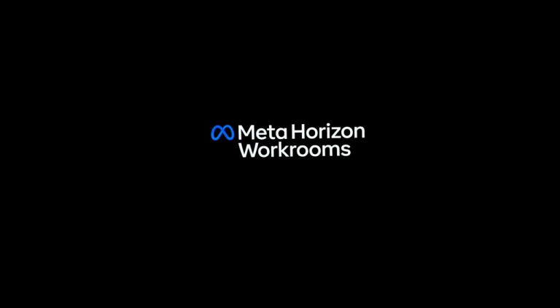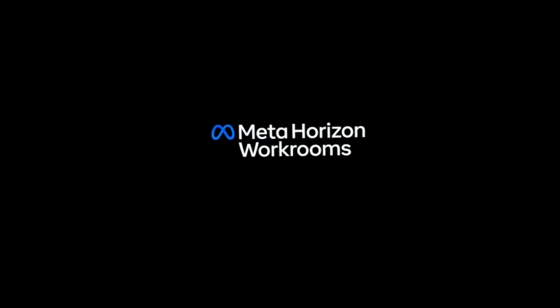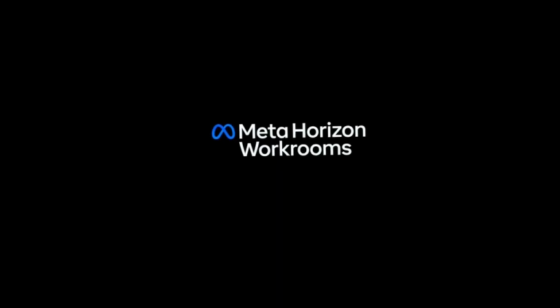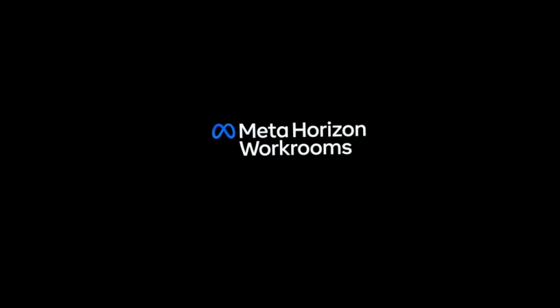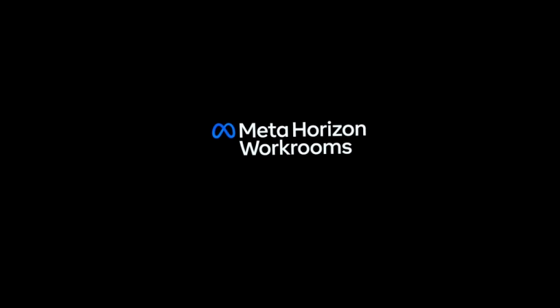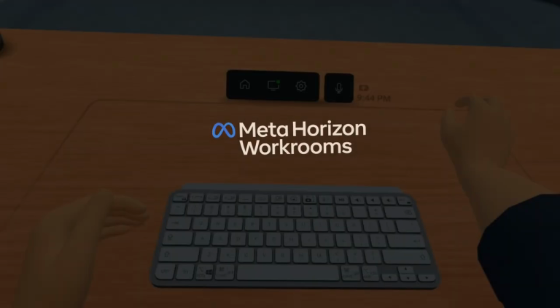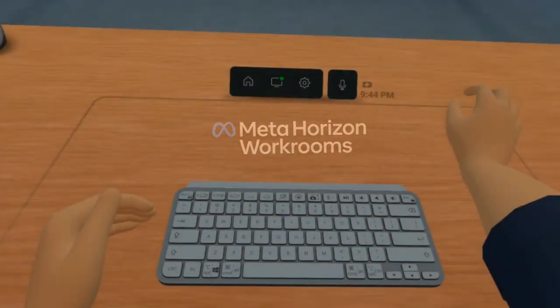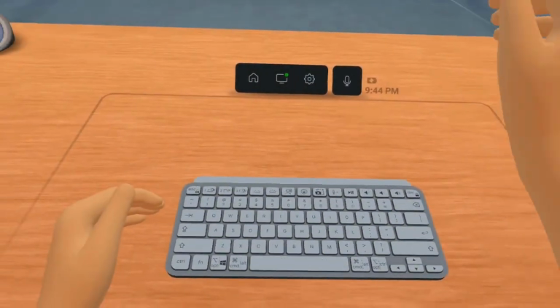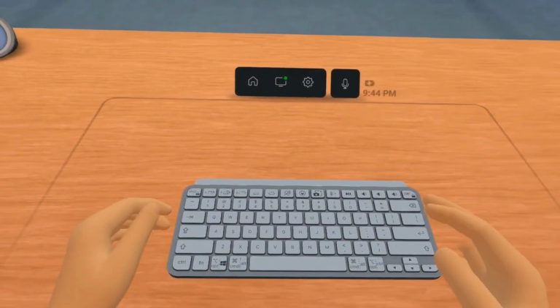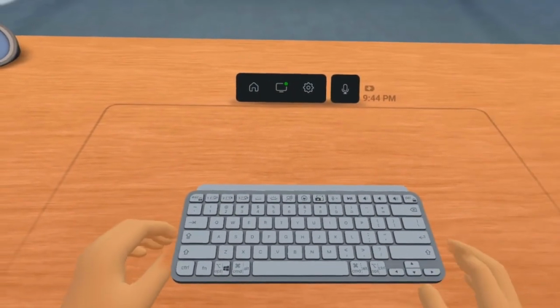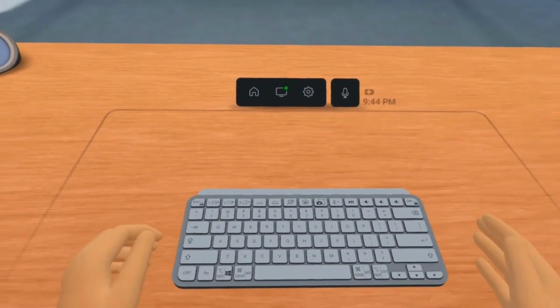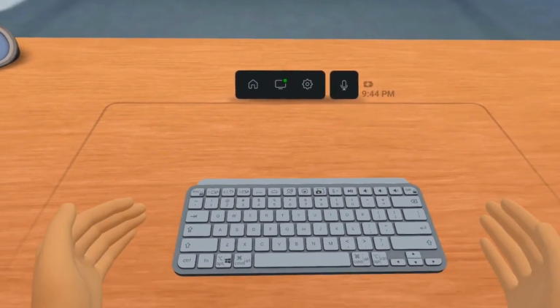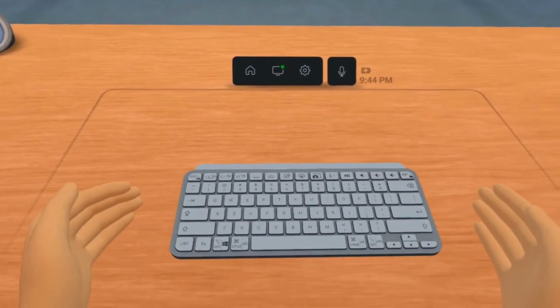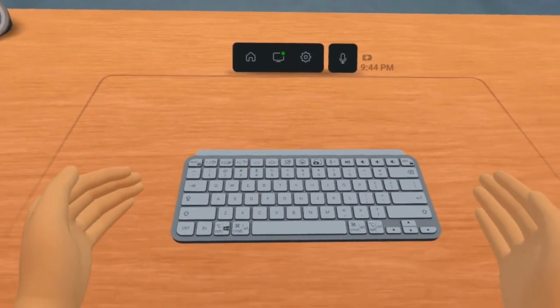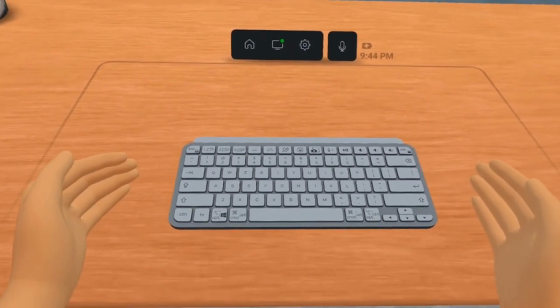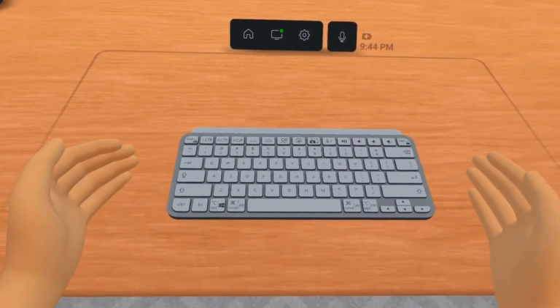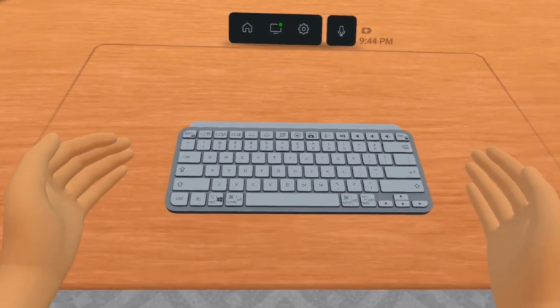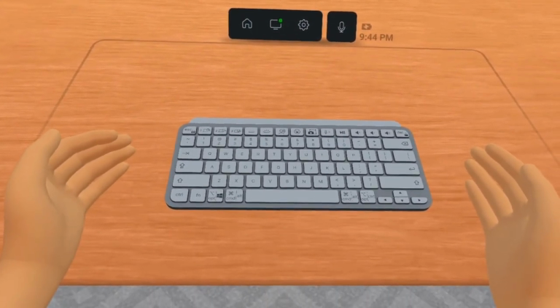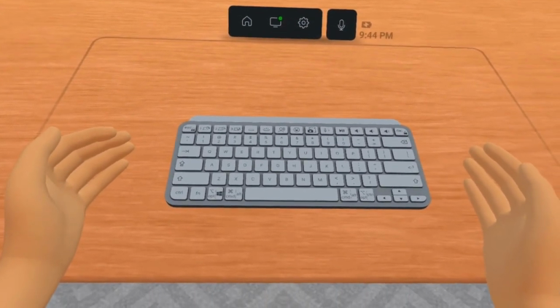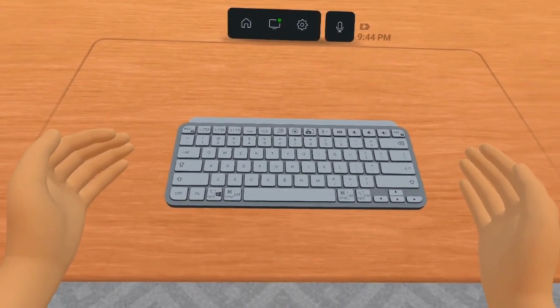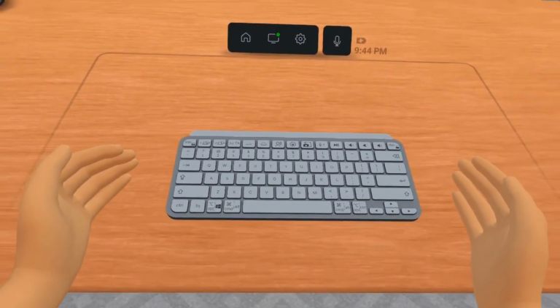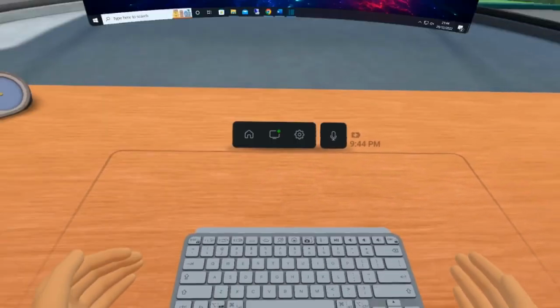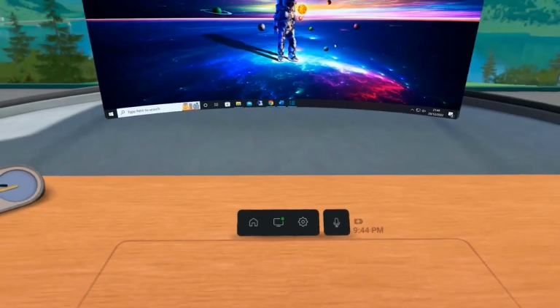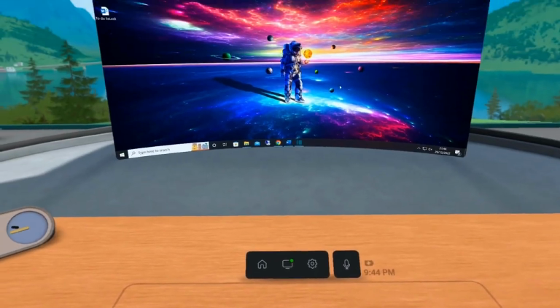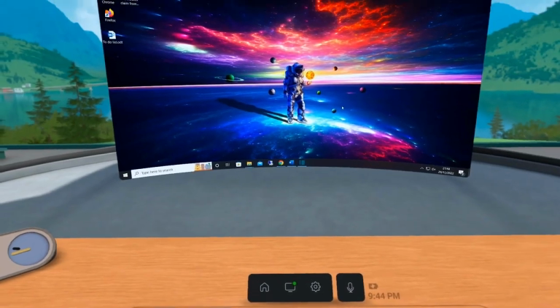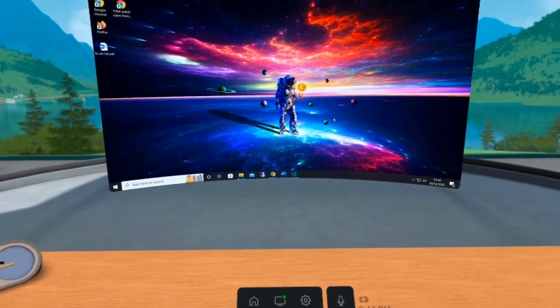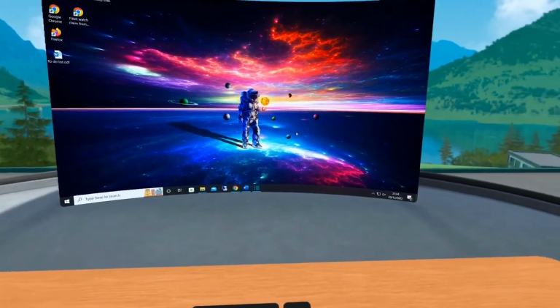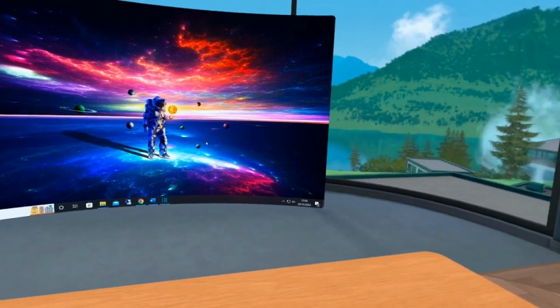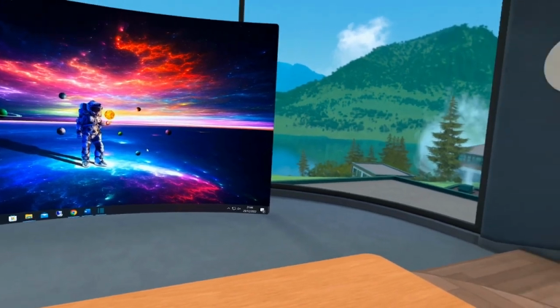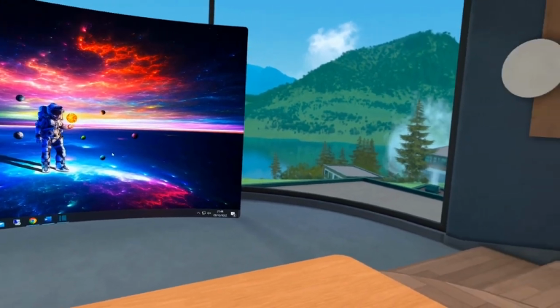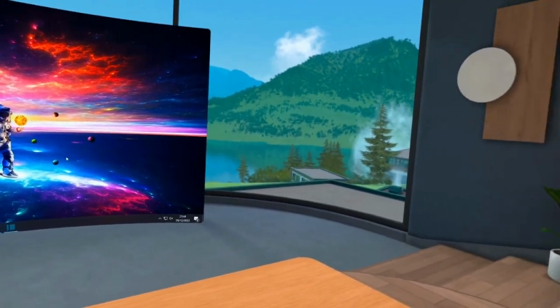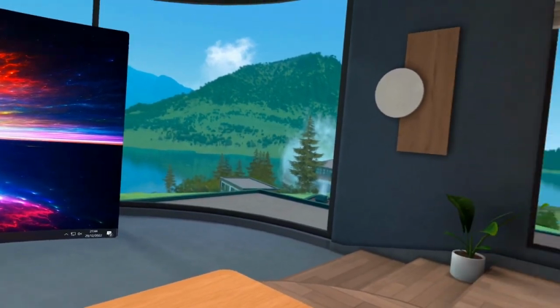When typing, if you have hand tracking switched on, then you'll be able to see your hands as you type, which I find is vital as I can't quite touch type.